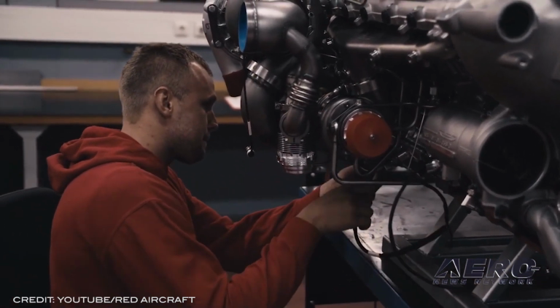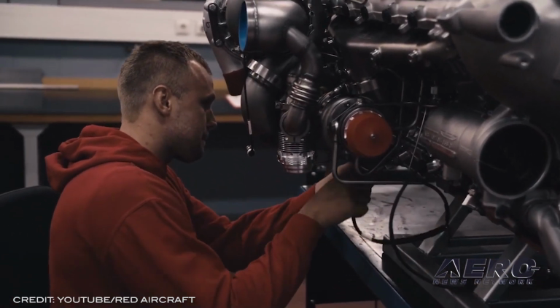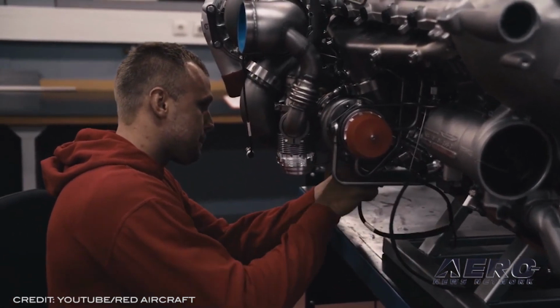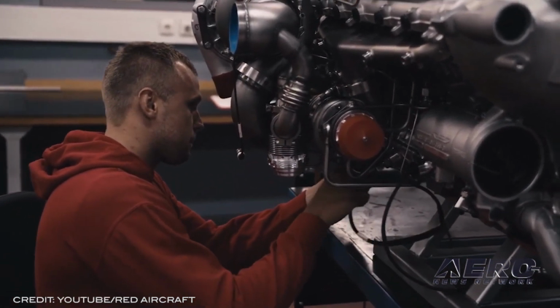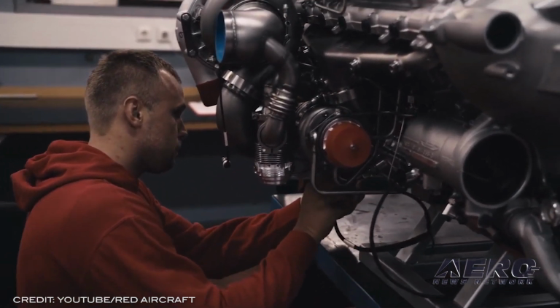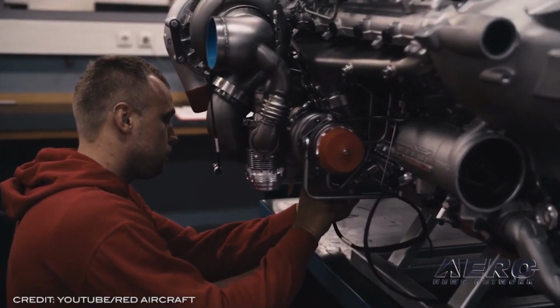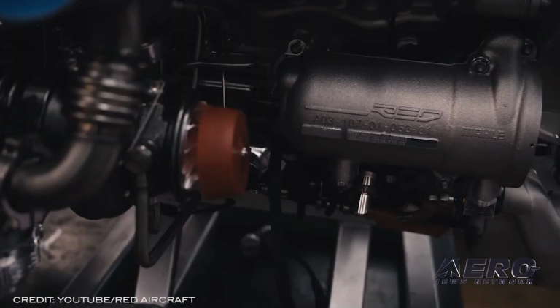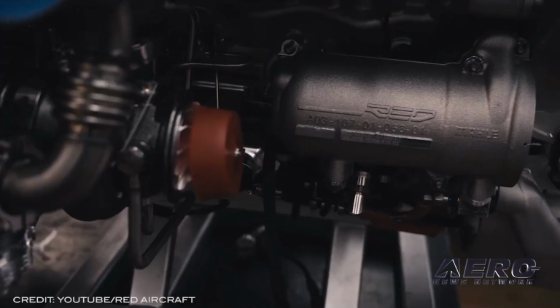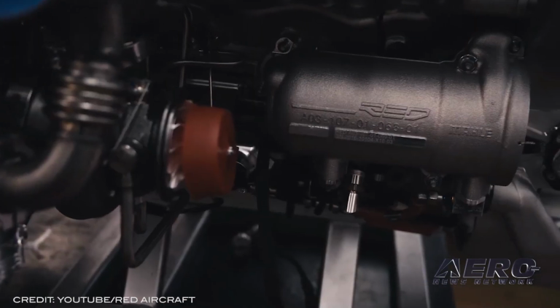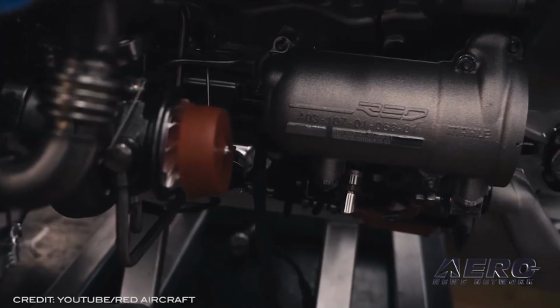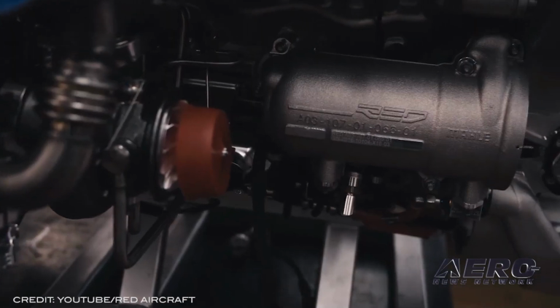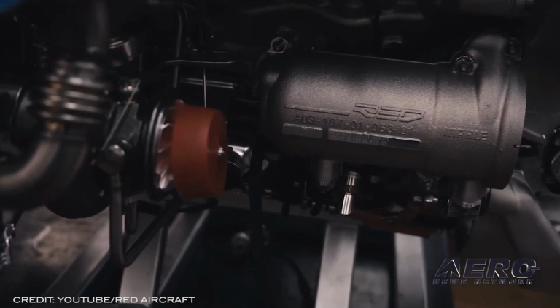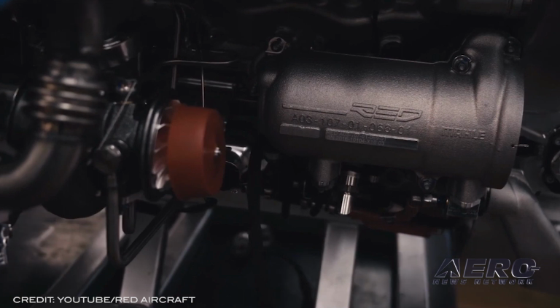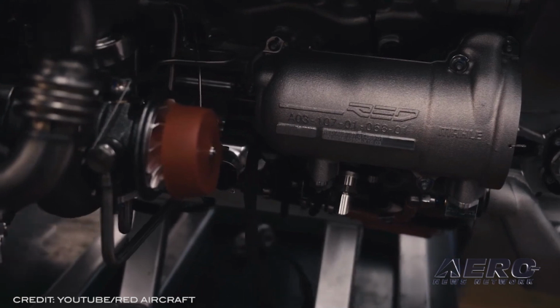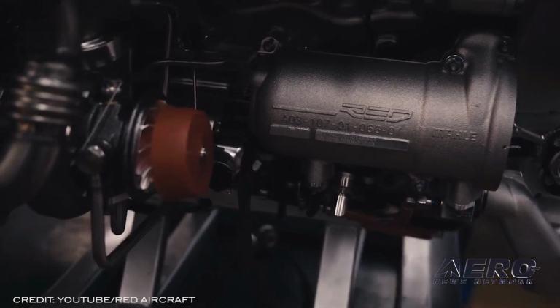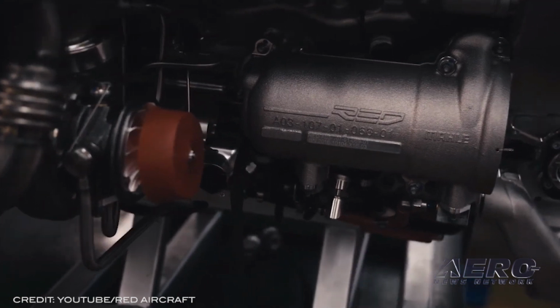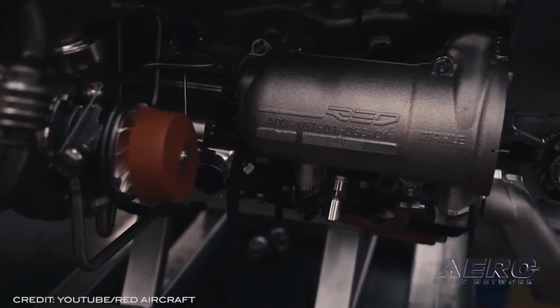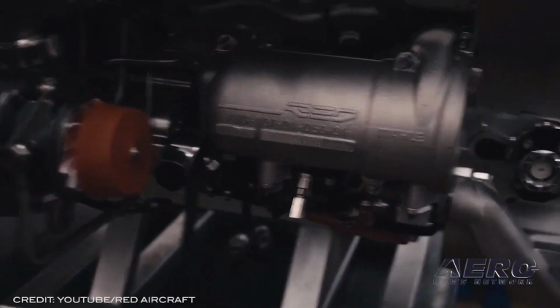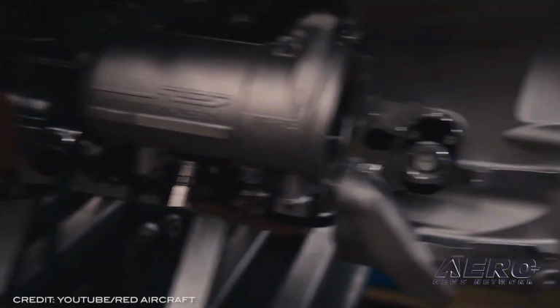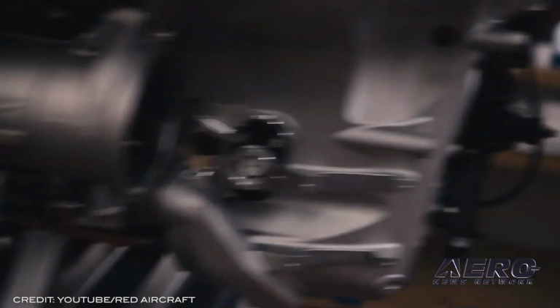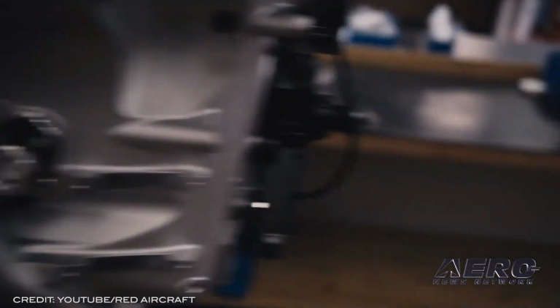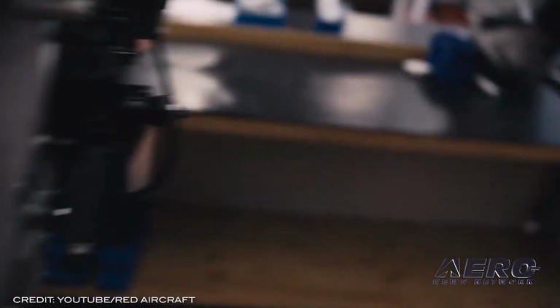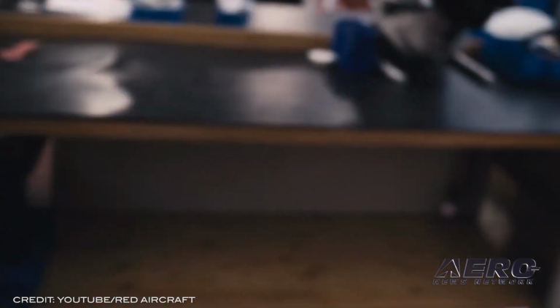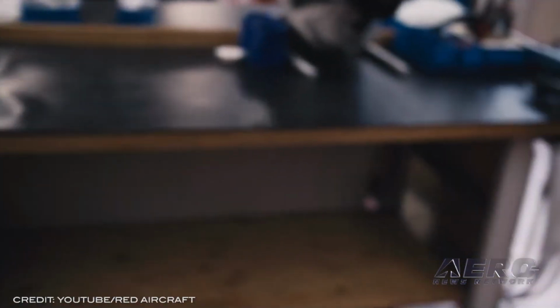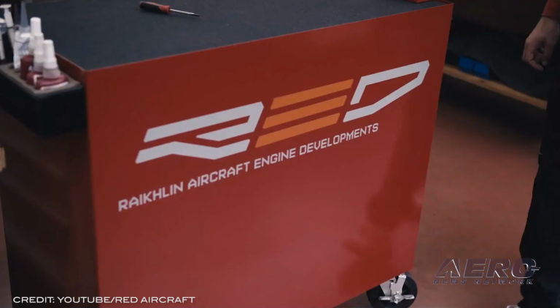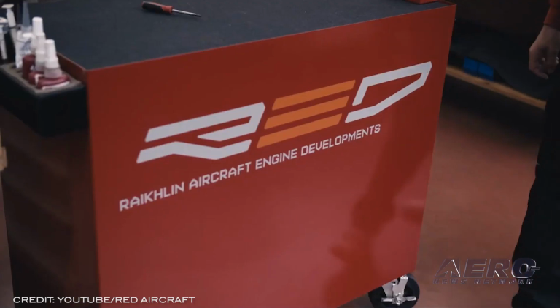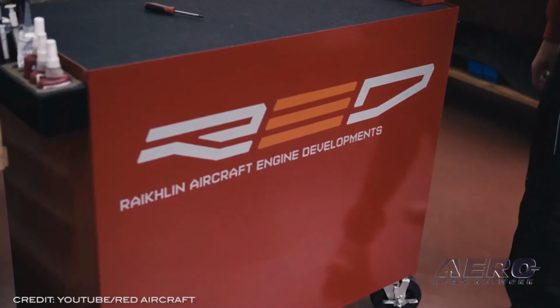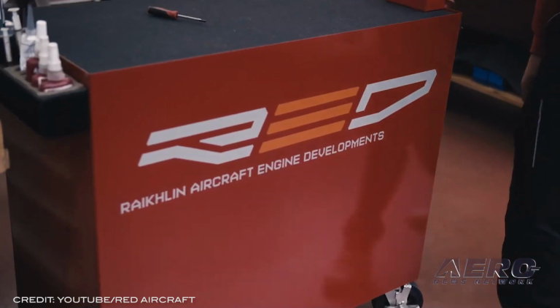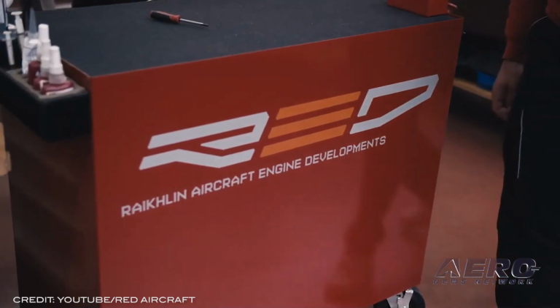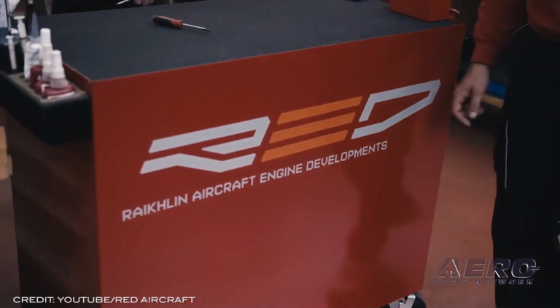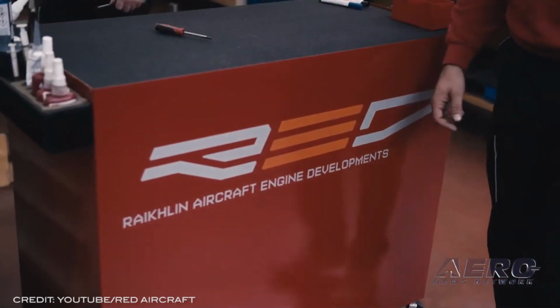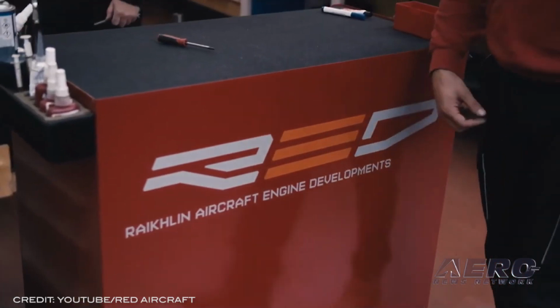The next steps include the aircraft undergoing further maintenance such as custom-made cowling and the installation of the full authority digital engine control.